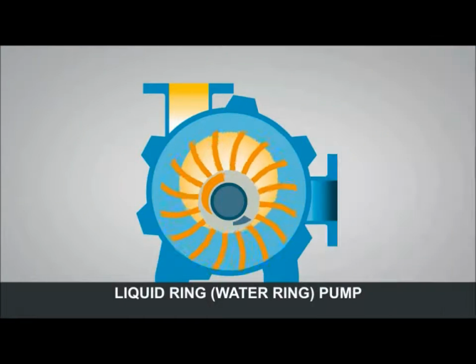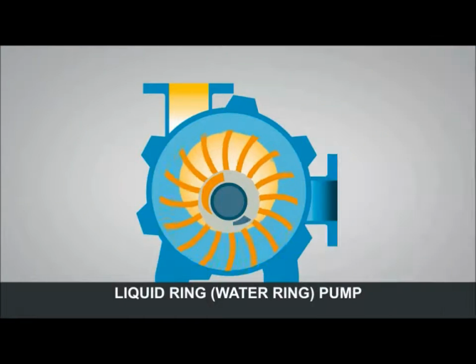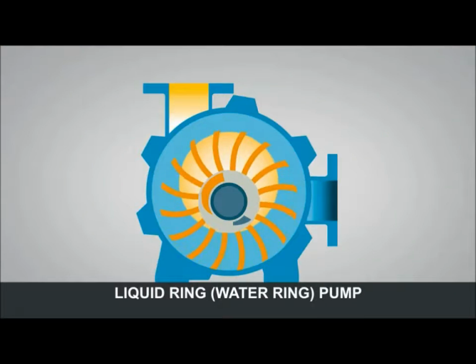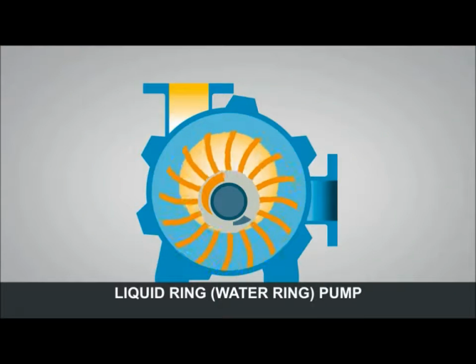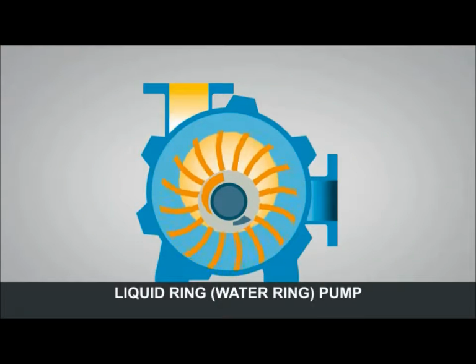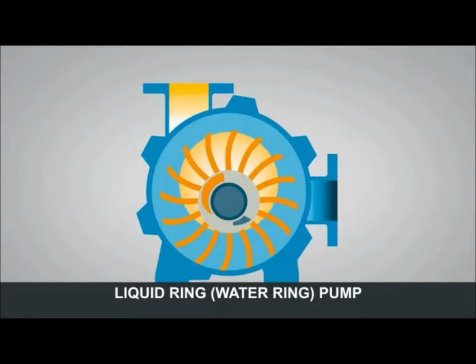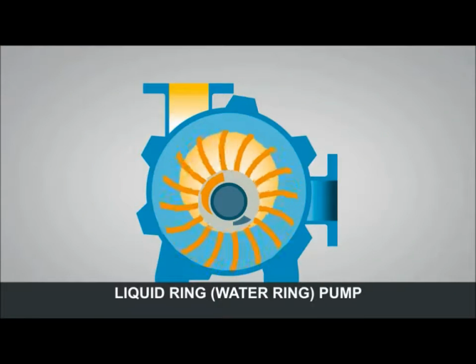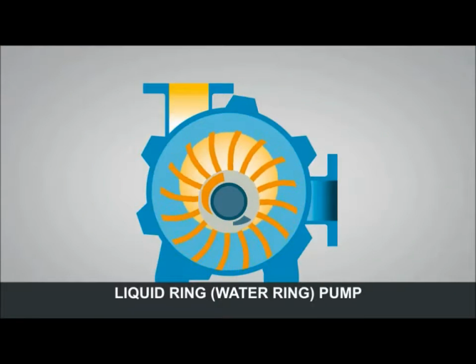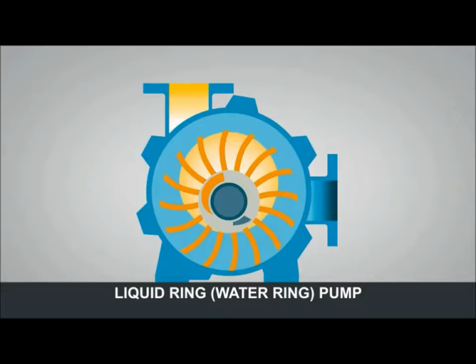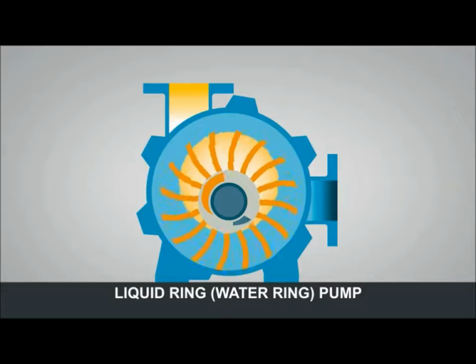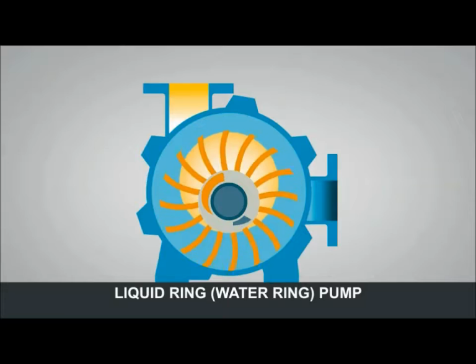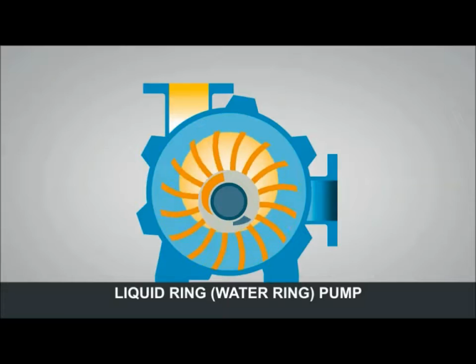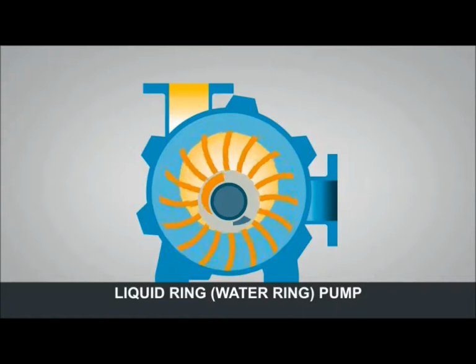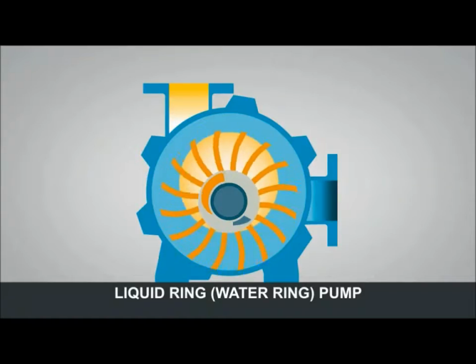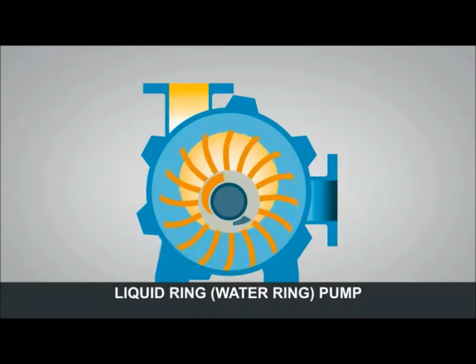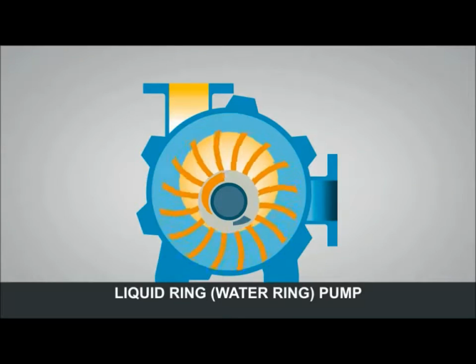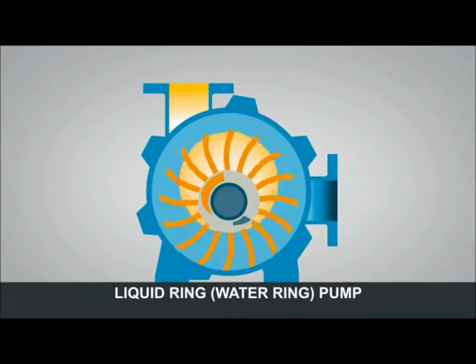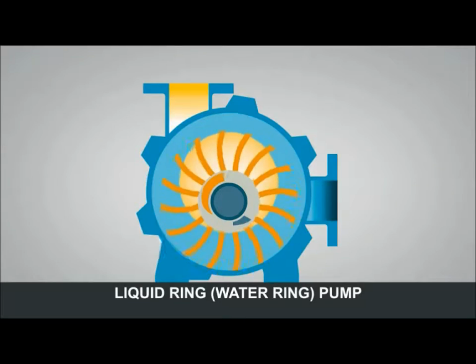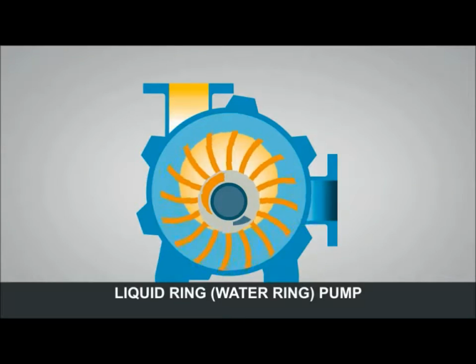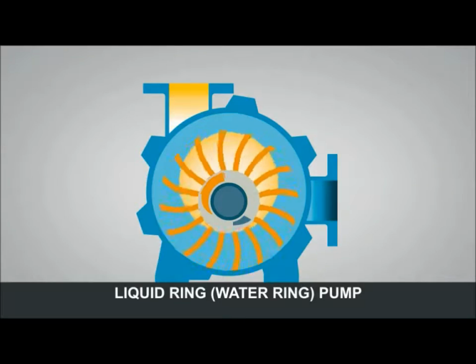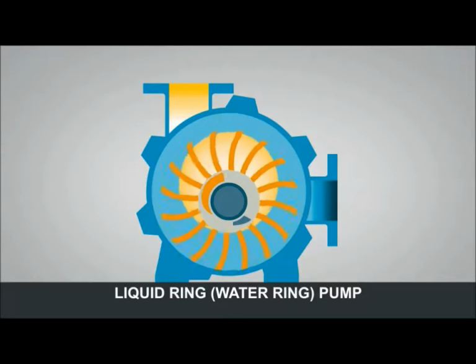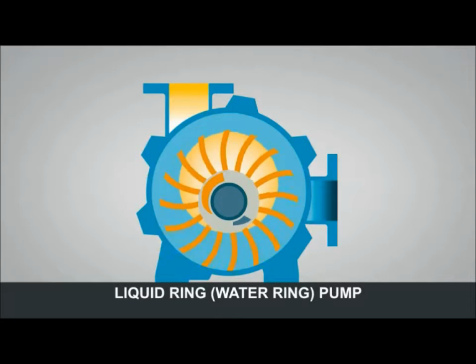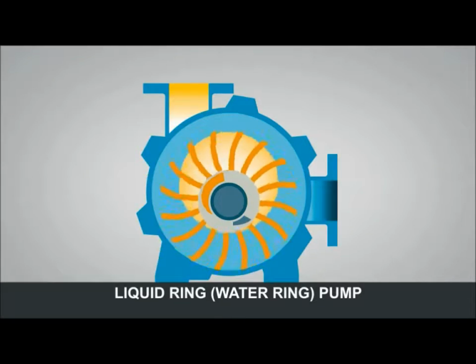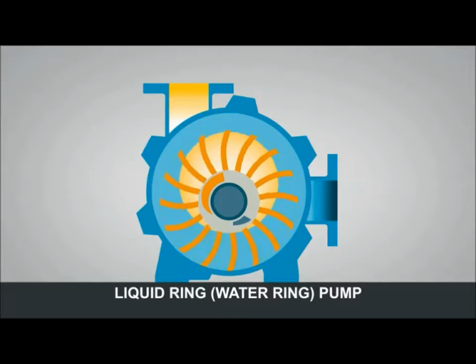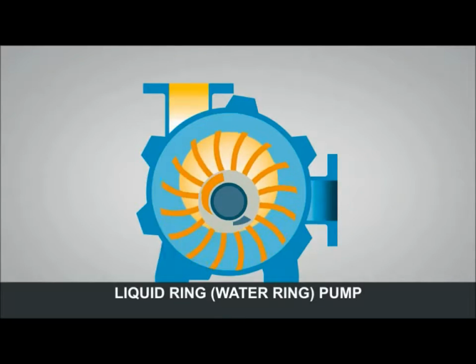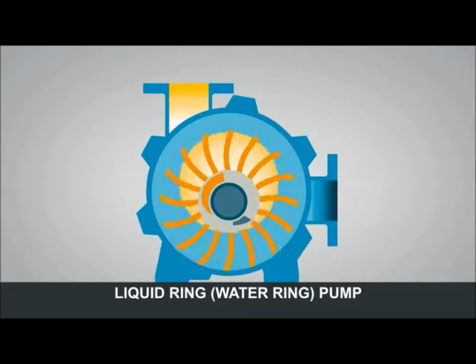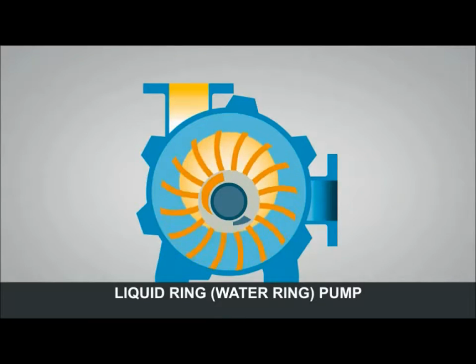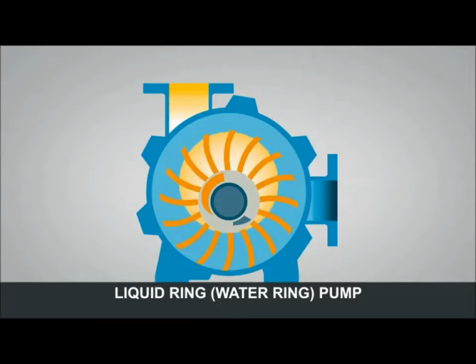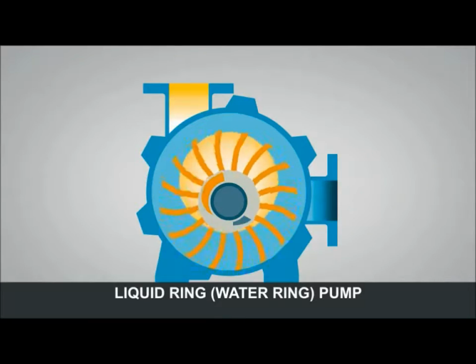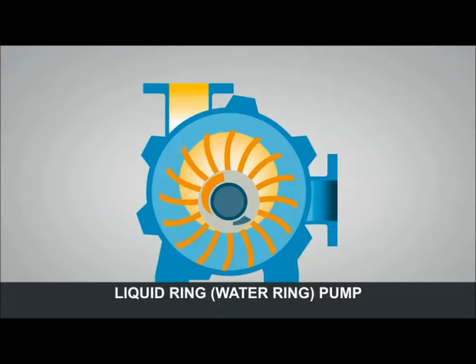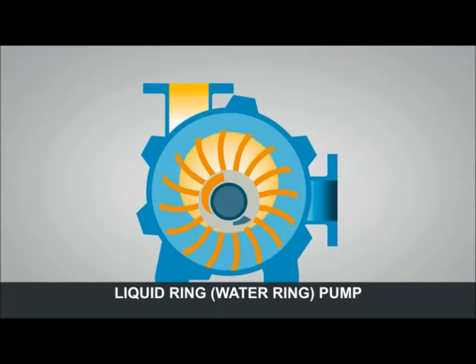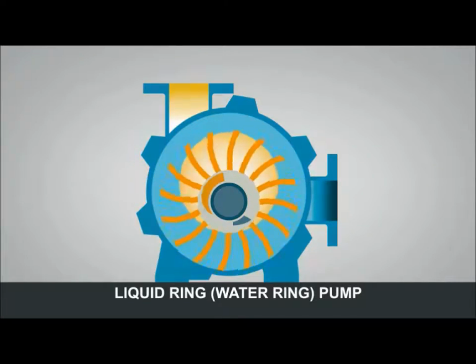This animation explains the basic working principle of a liquid ring vacuum pump.